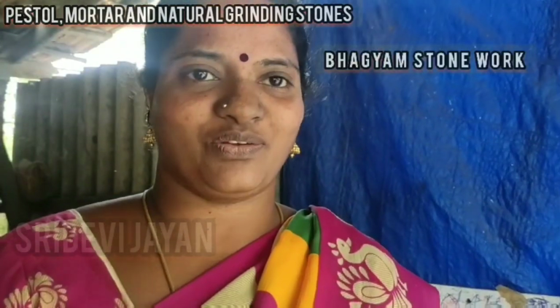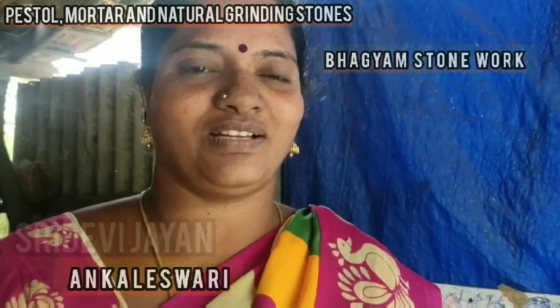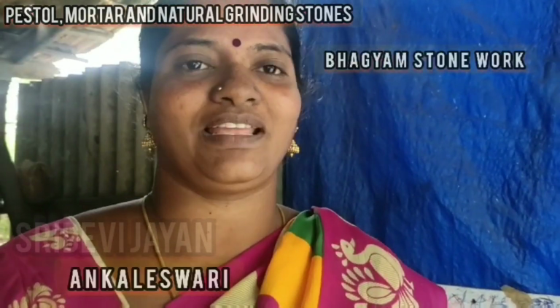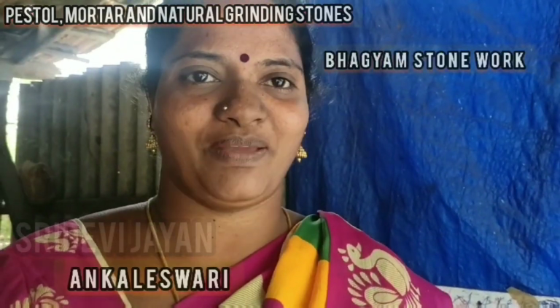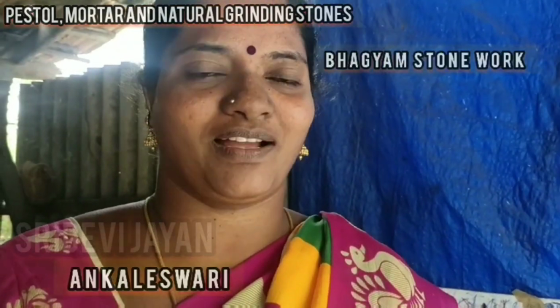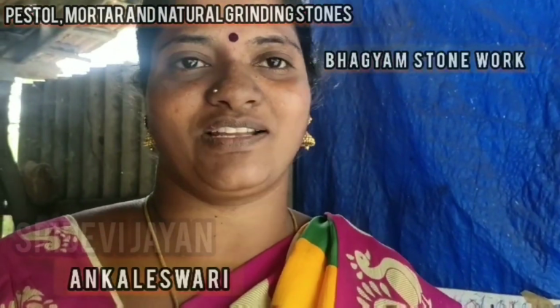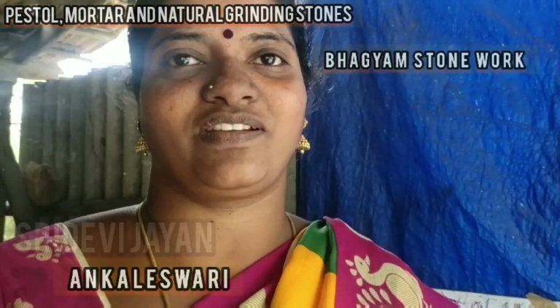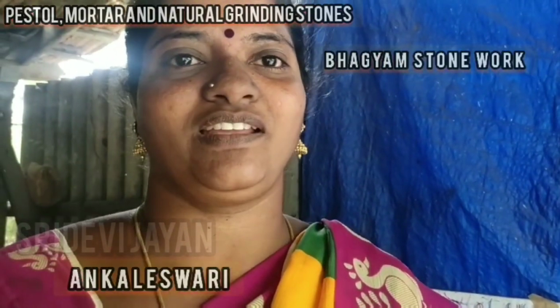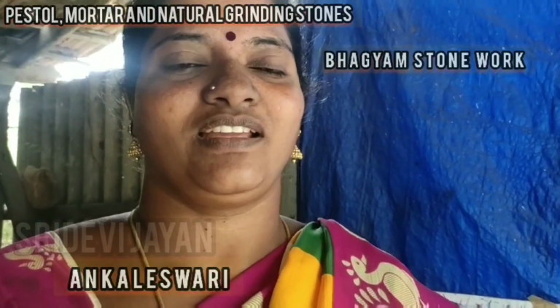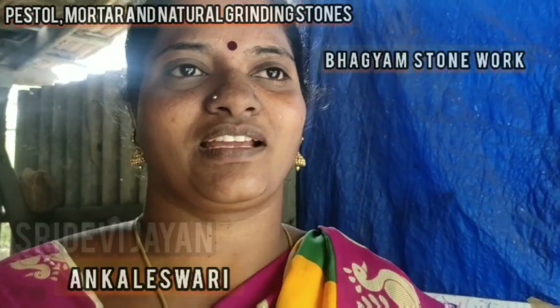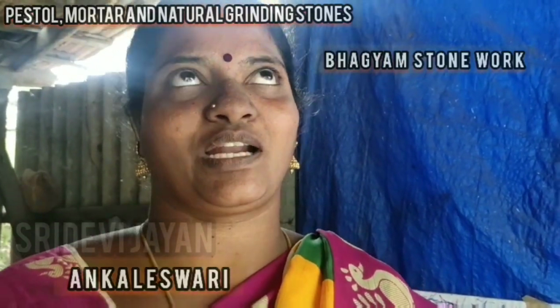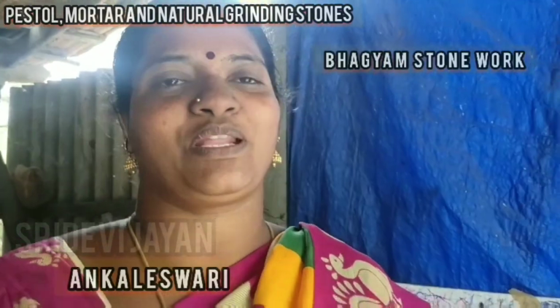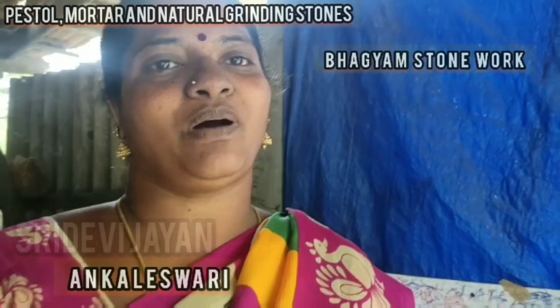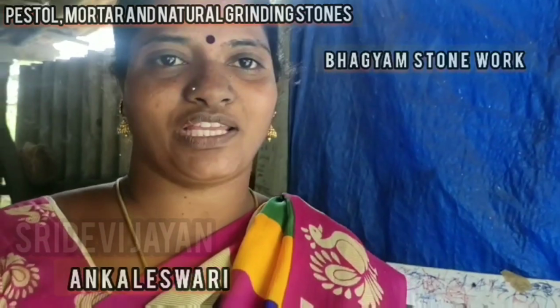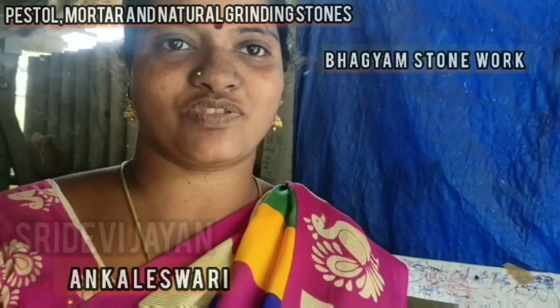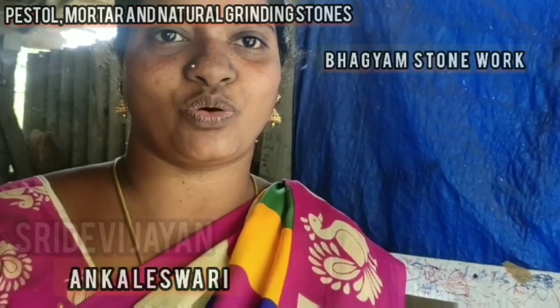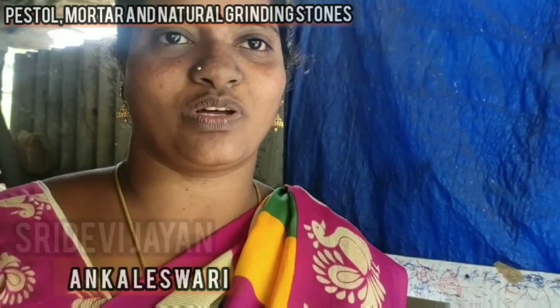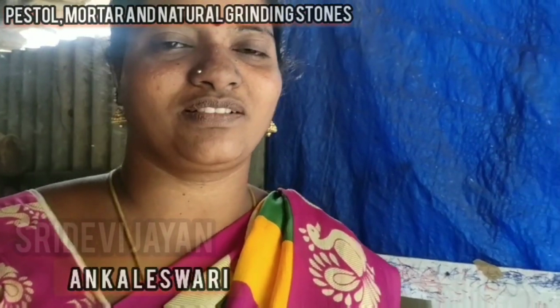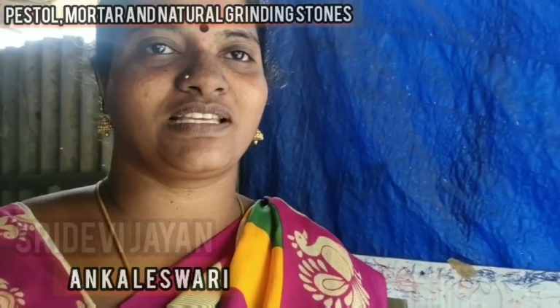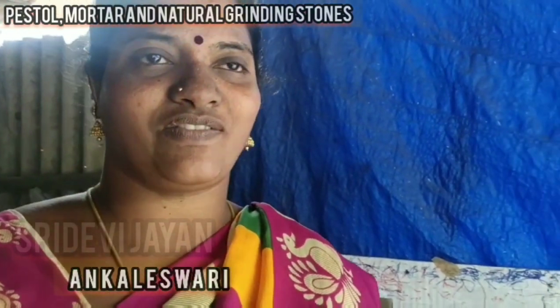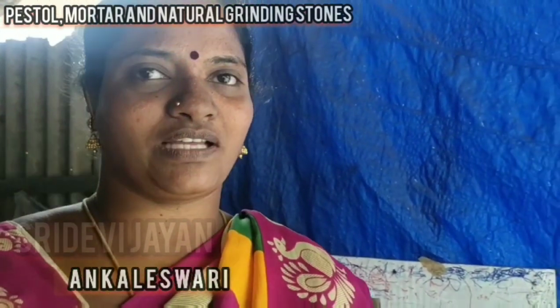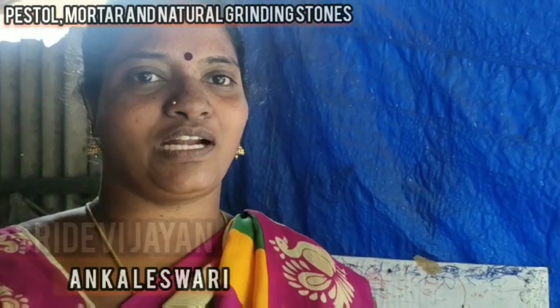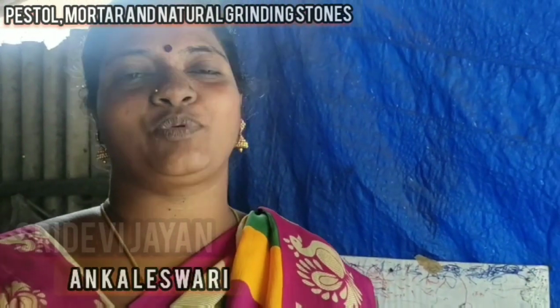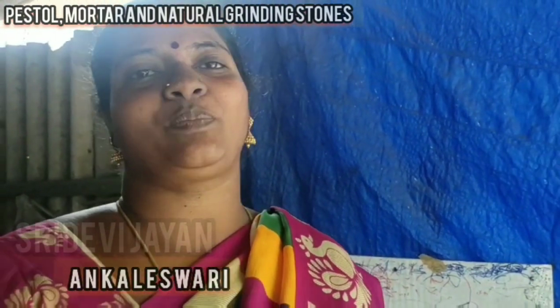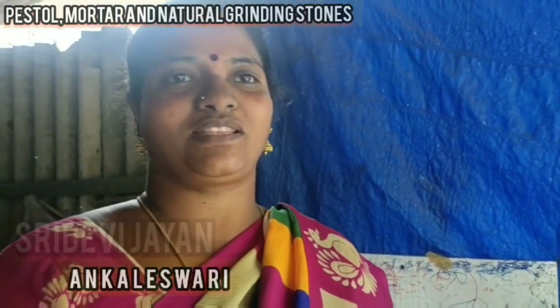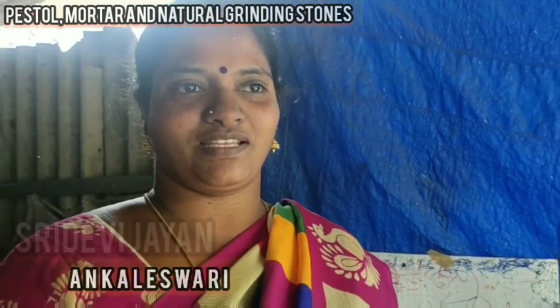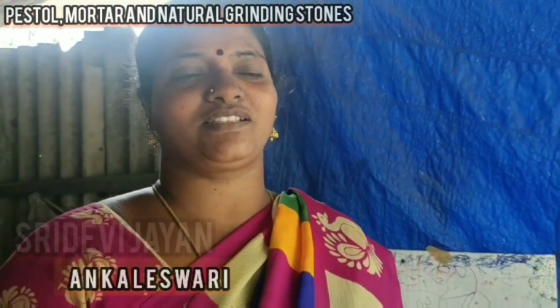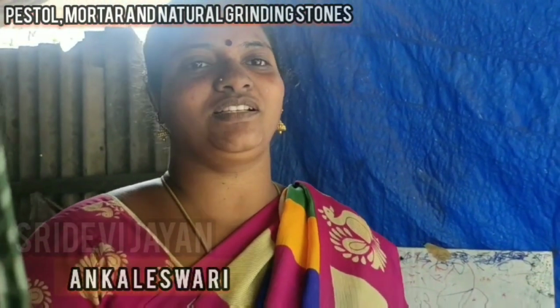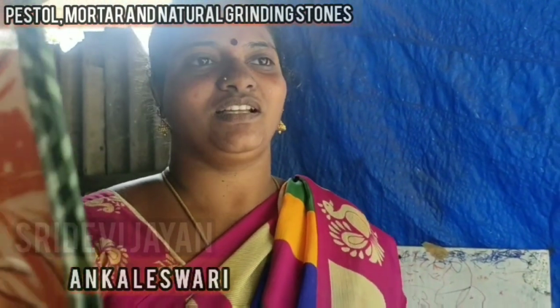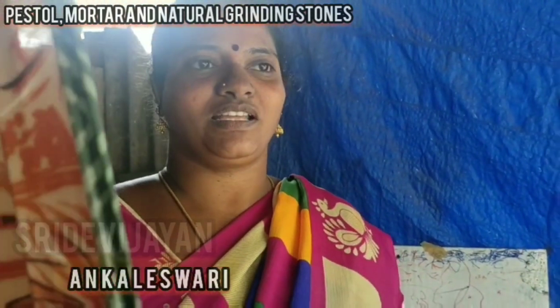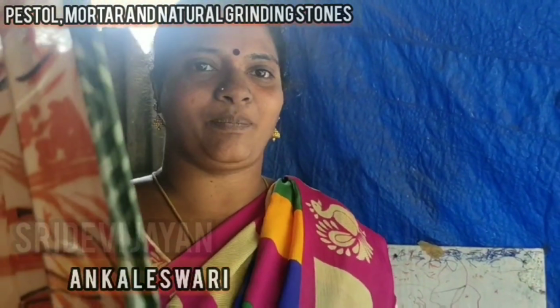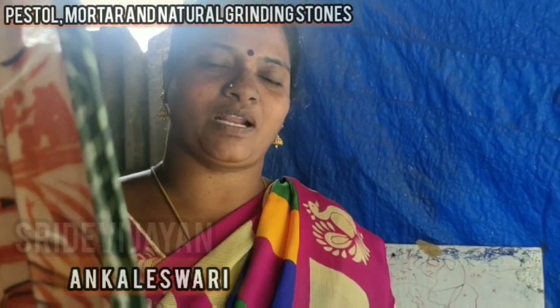My name is Anjali Shri. My name is Bakhyam Stone. We have a new house in Sivananda. The kitchen is done with the stone.